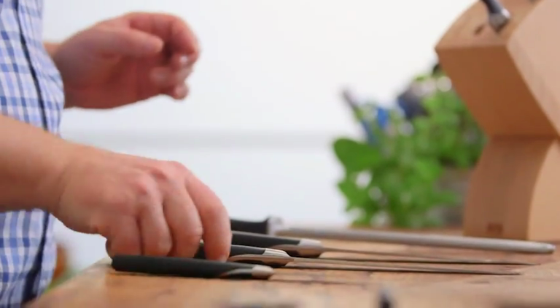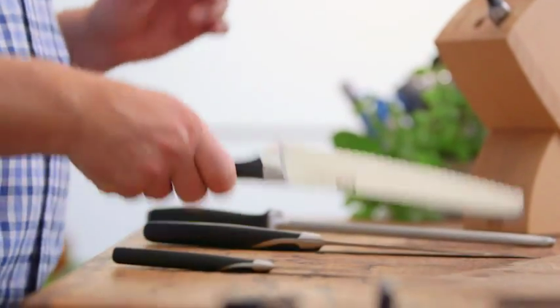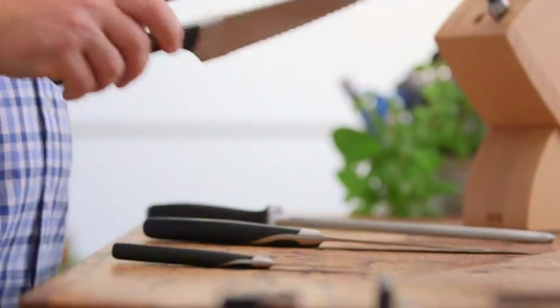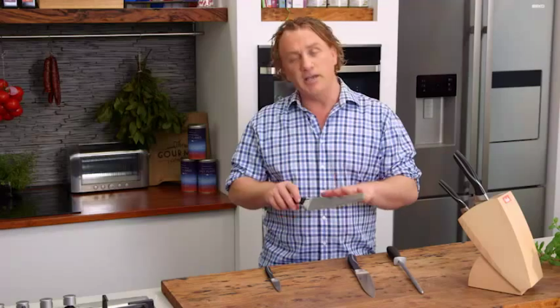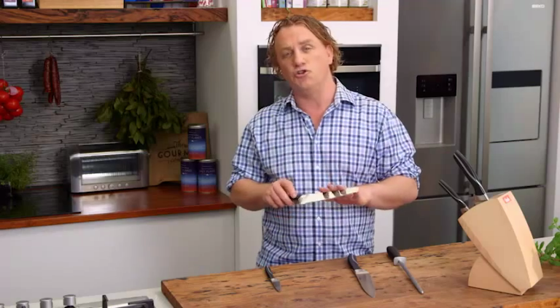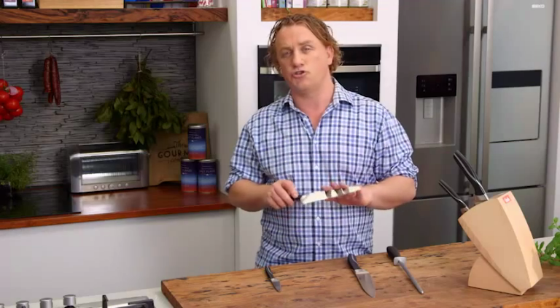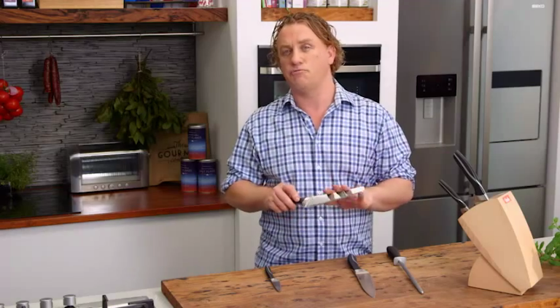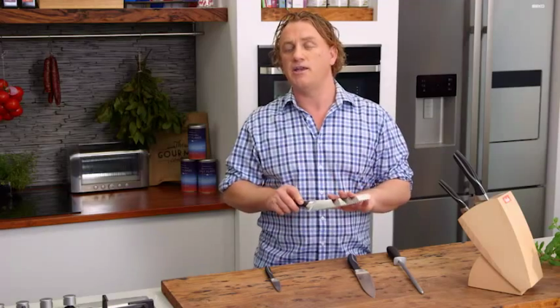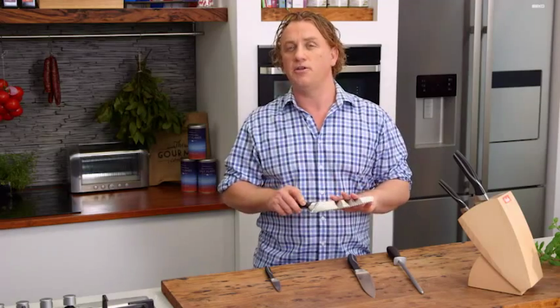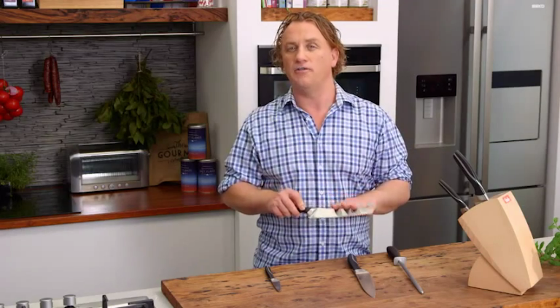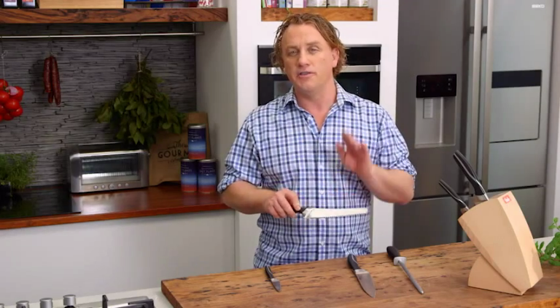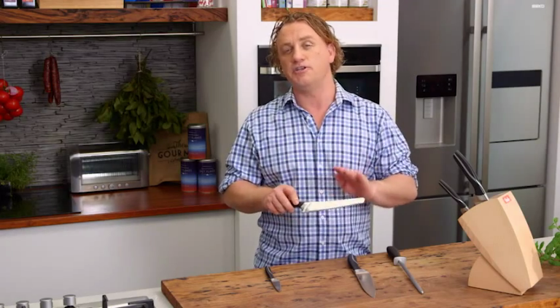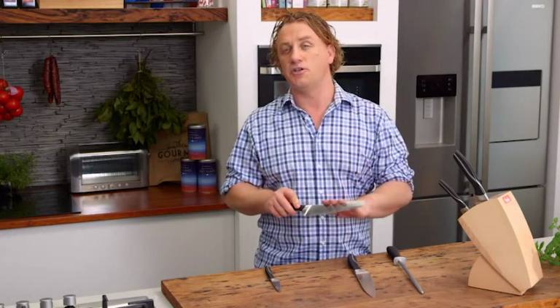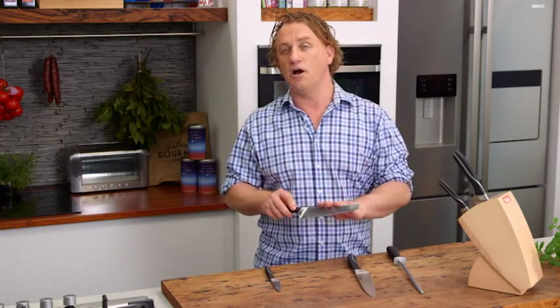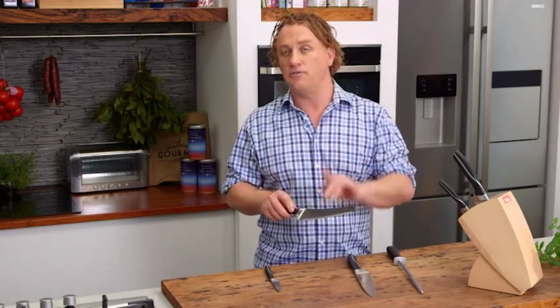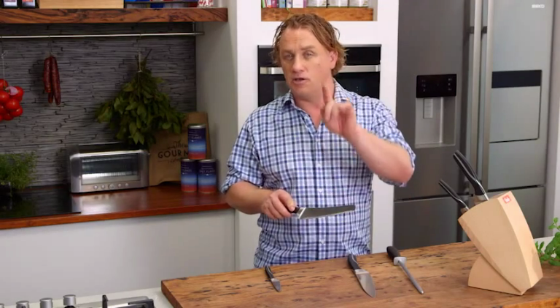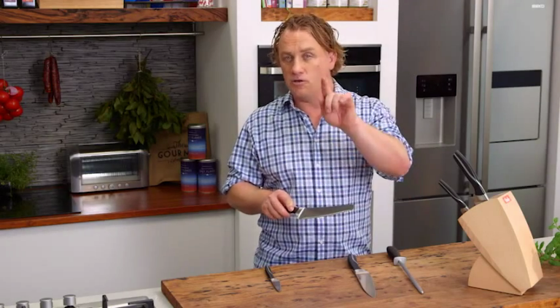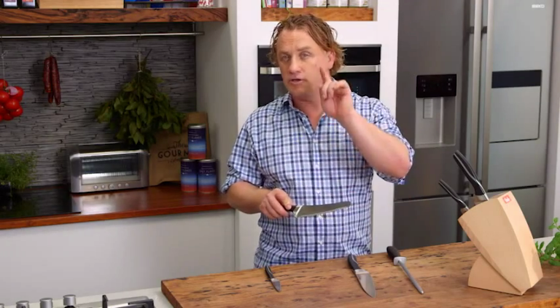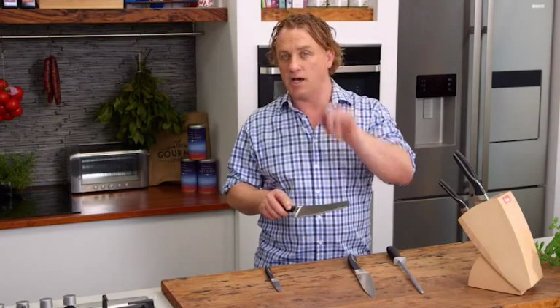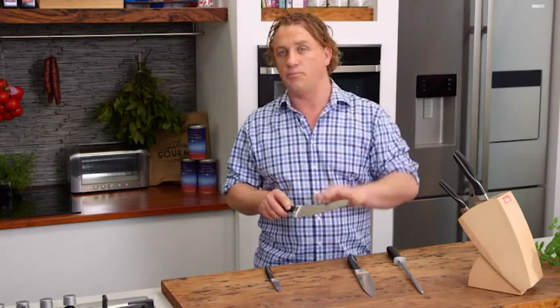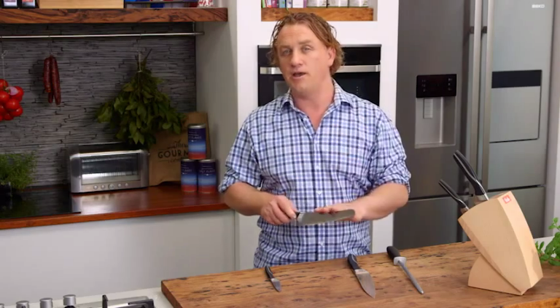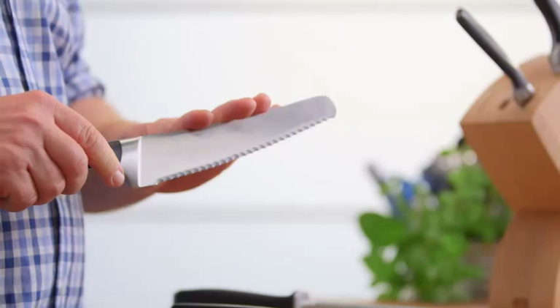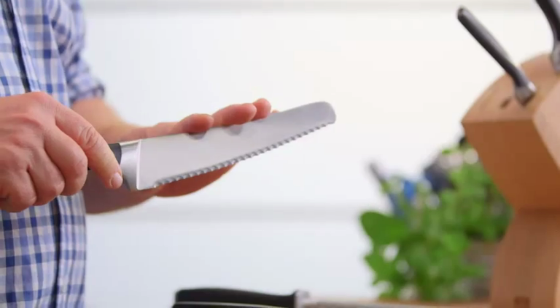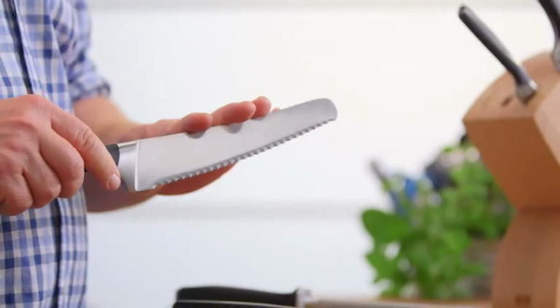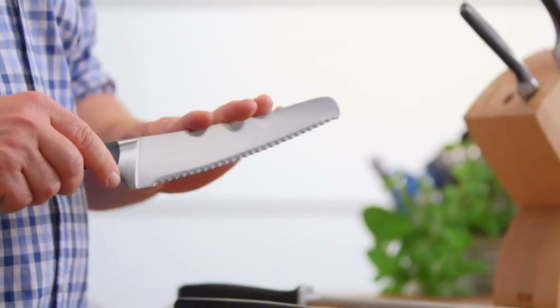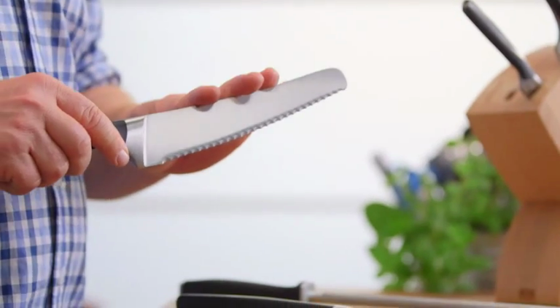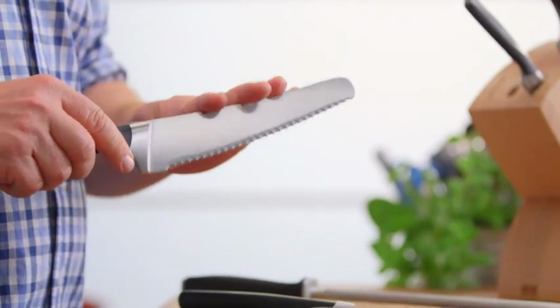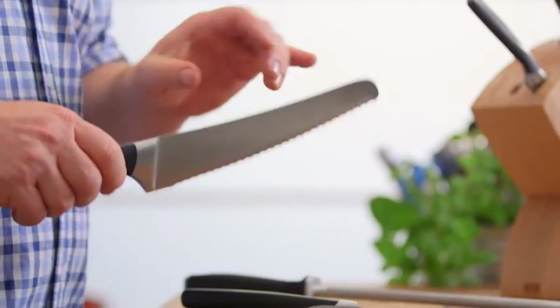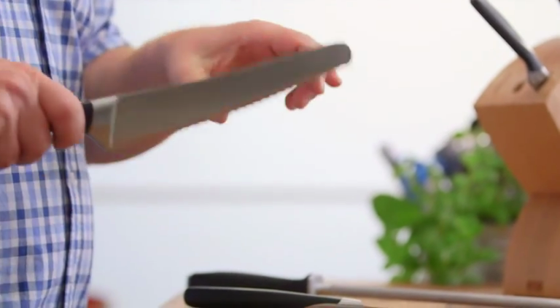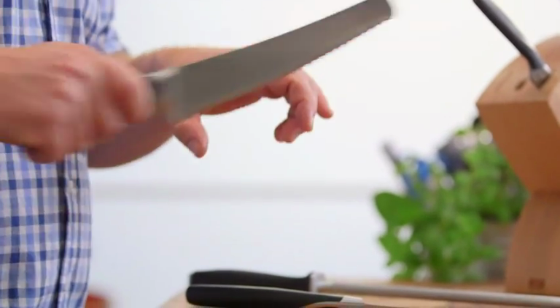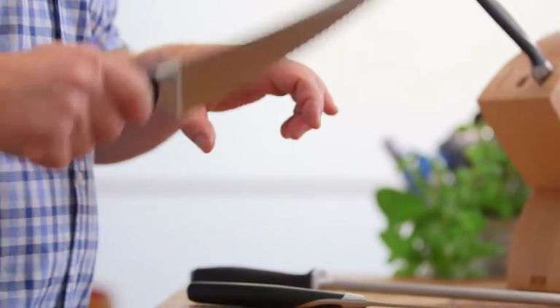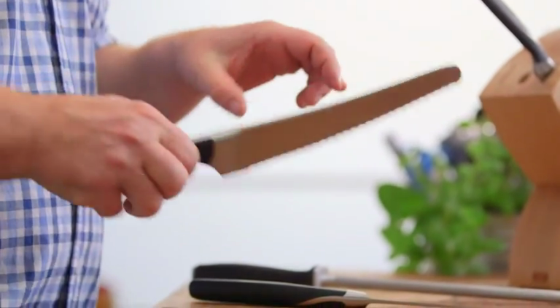This is your serrated knife. This is the knife that you use to cut bread or things like pork with crackling.